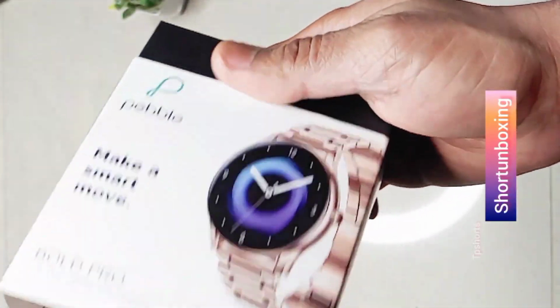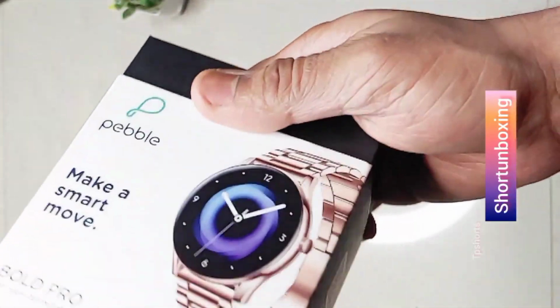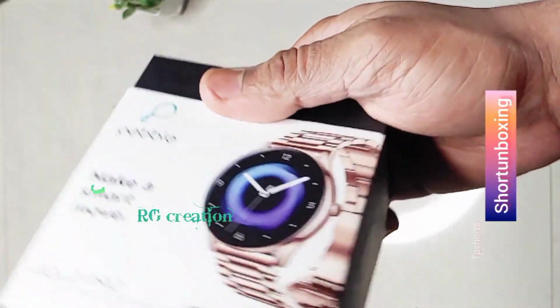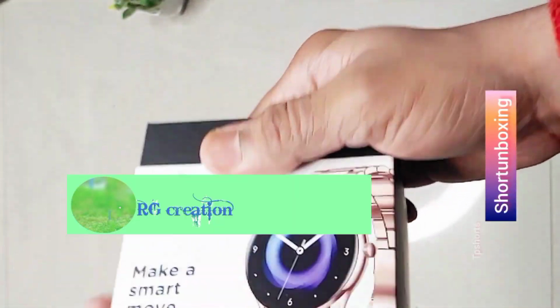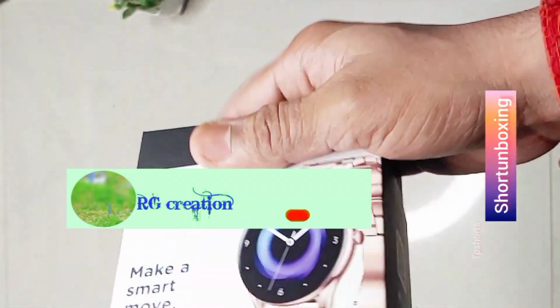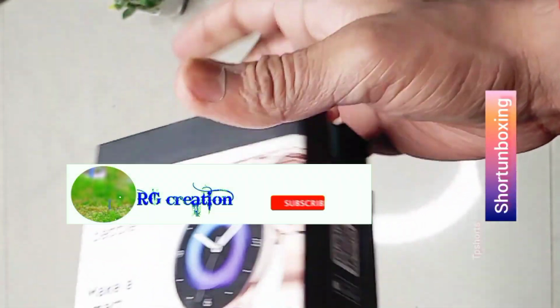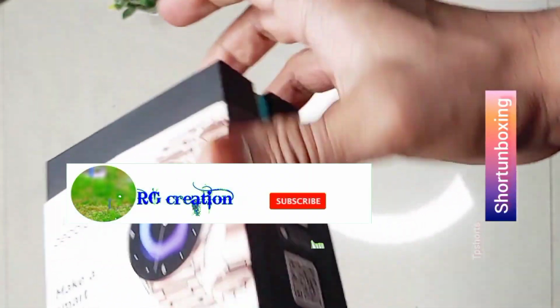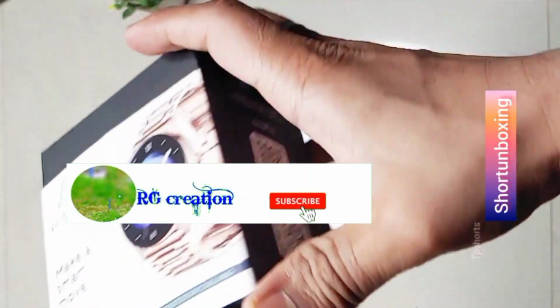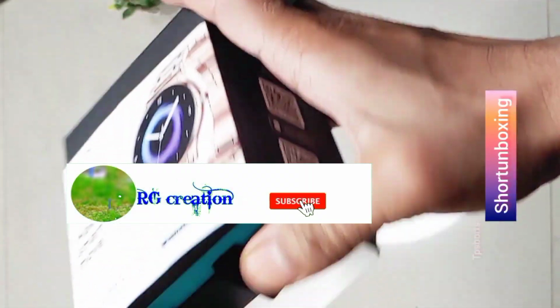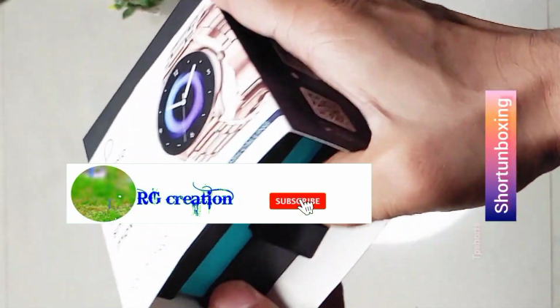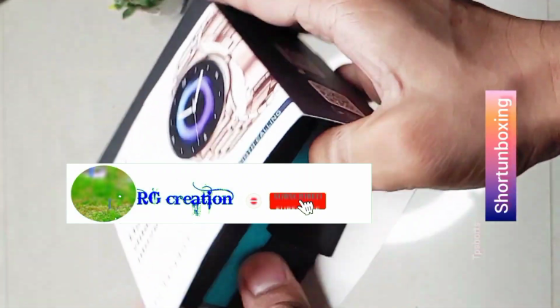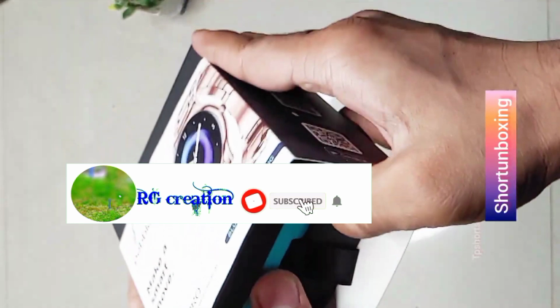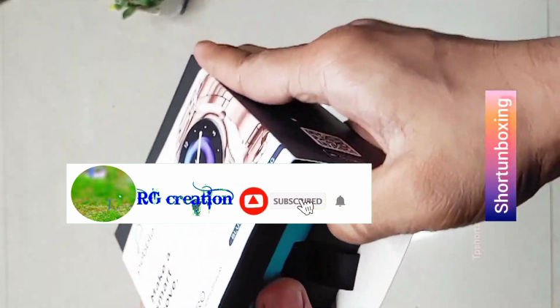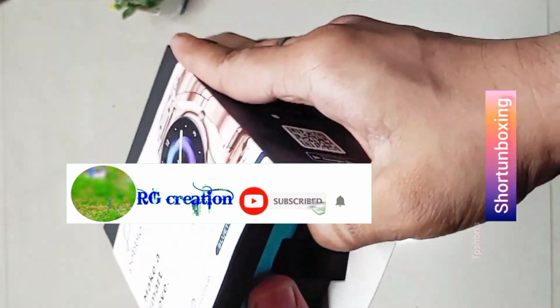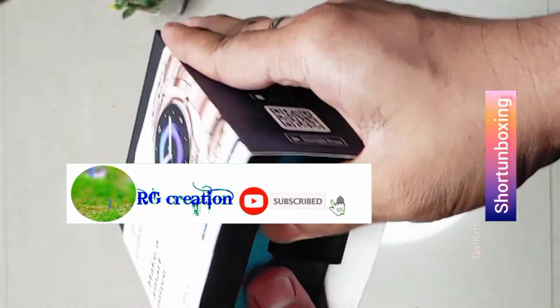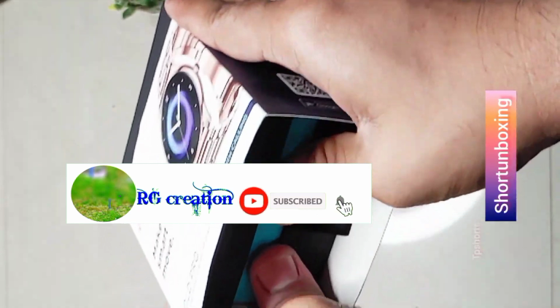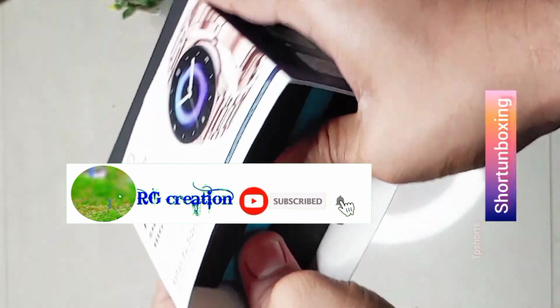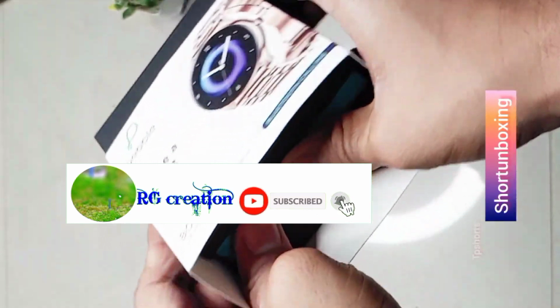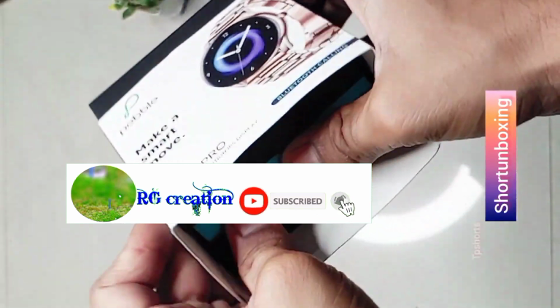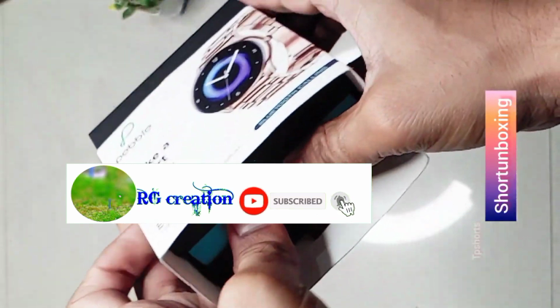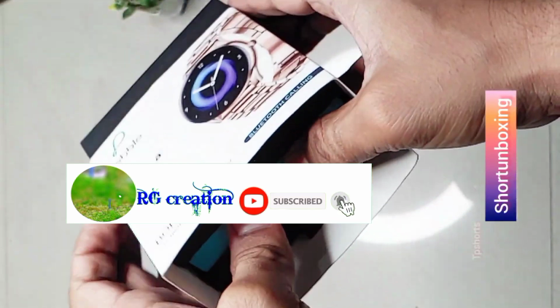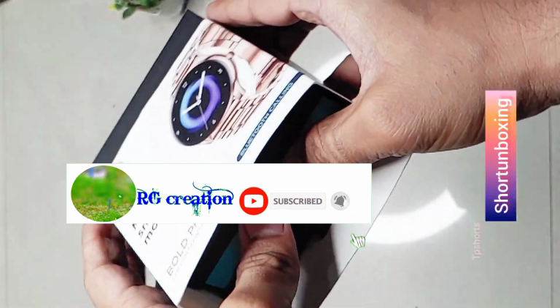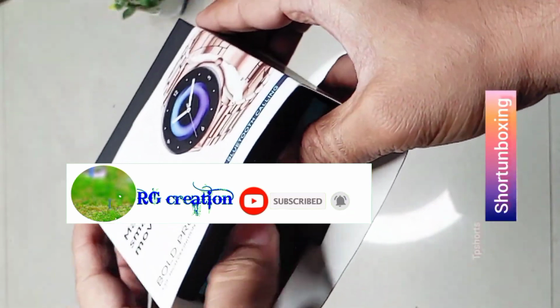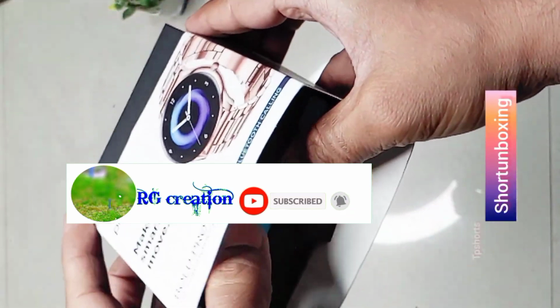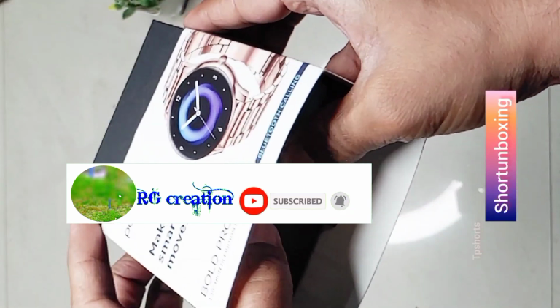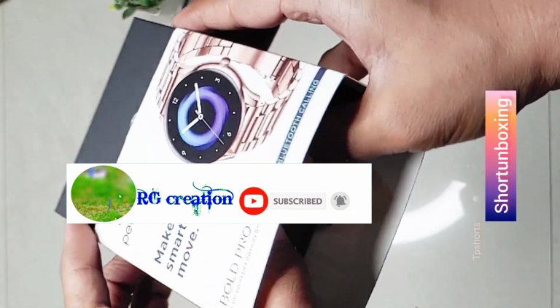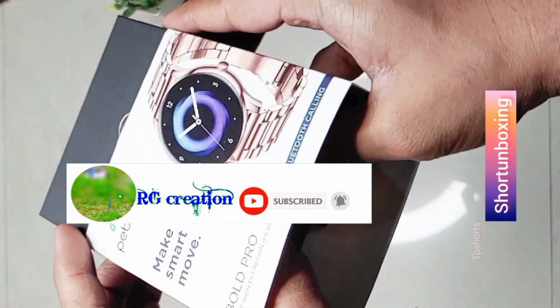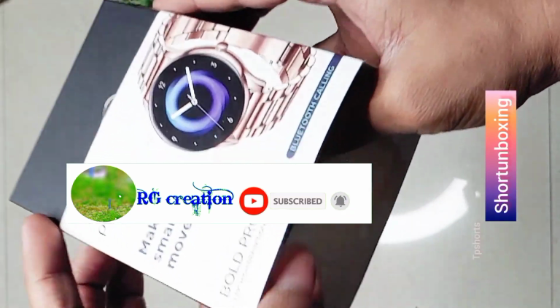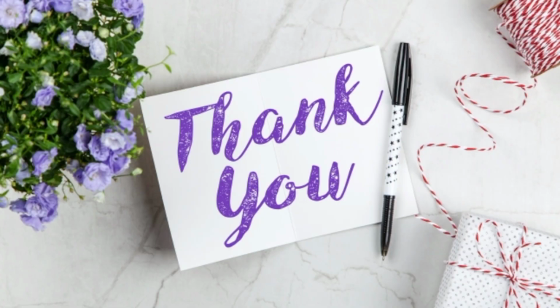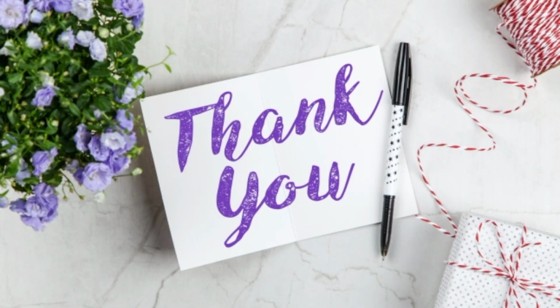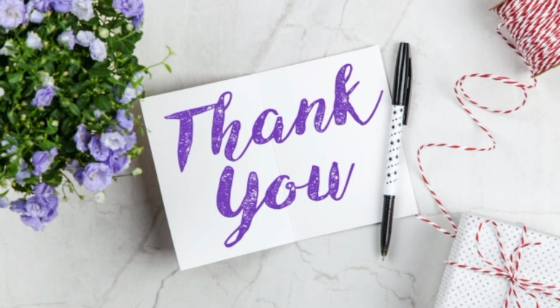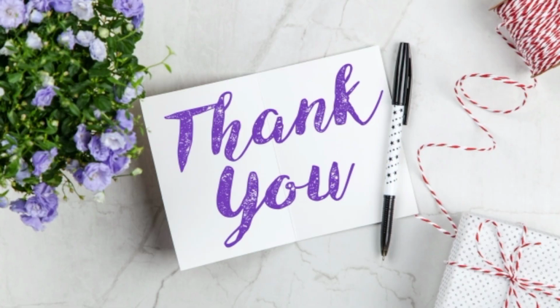If you did, please give it a thumbs up and subscribe to my channel for more tech reviews. Thanks for watching!